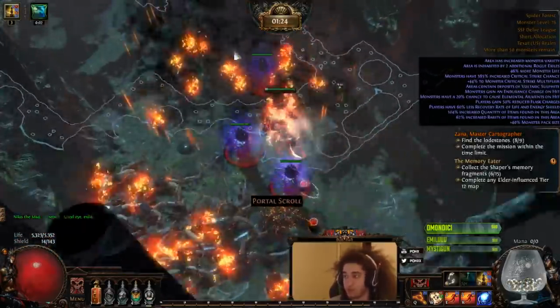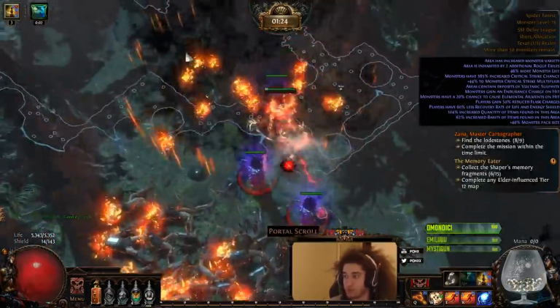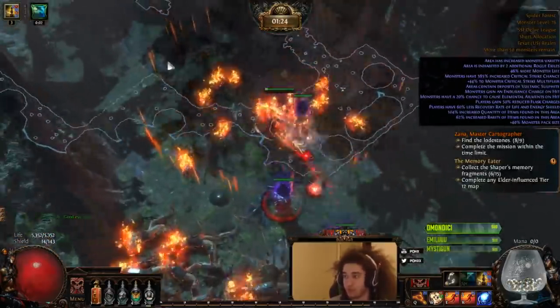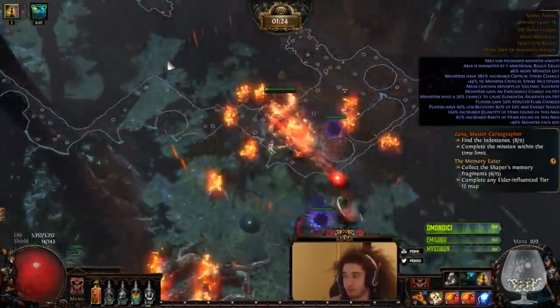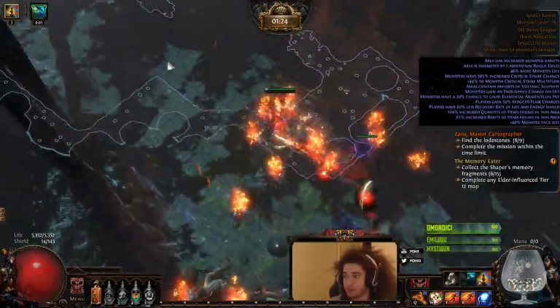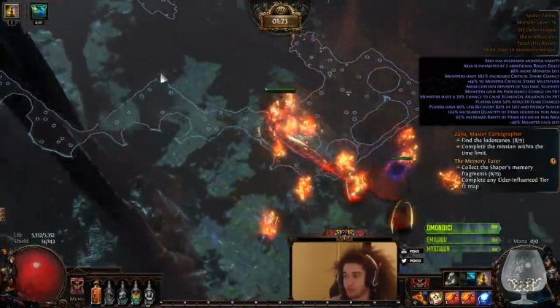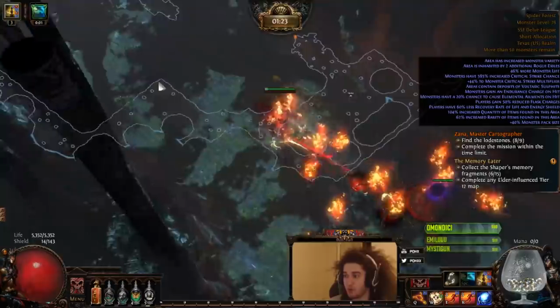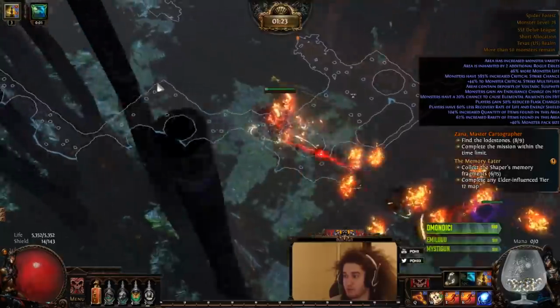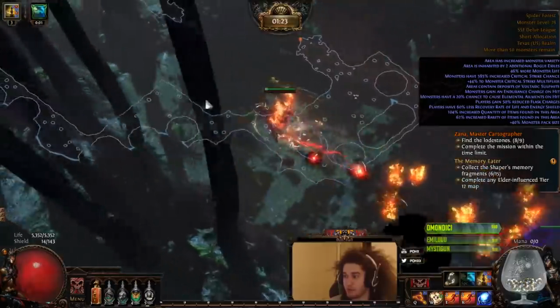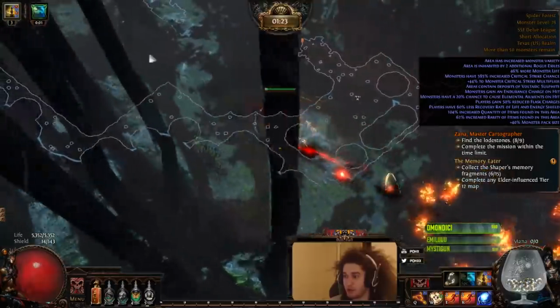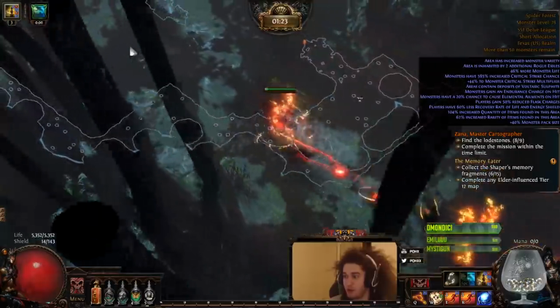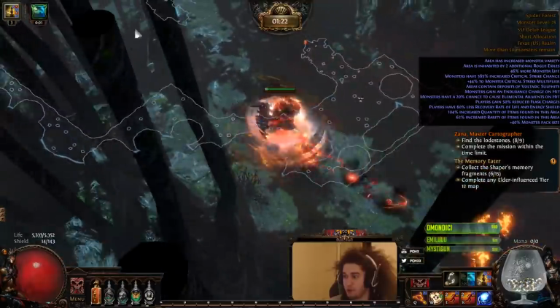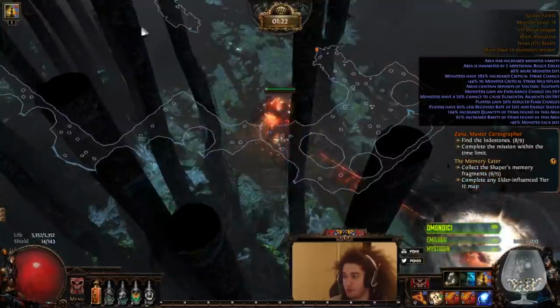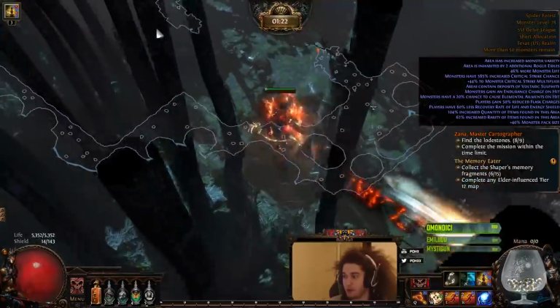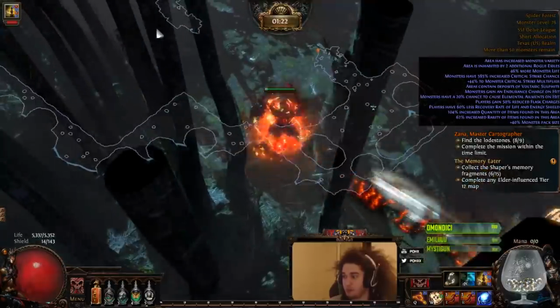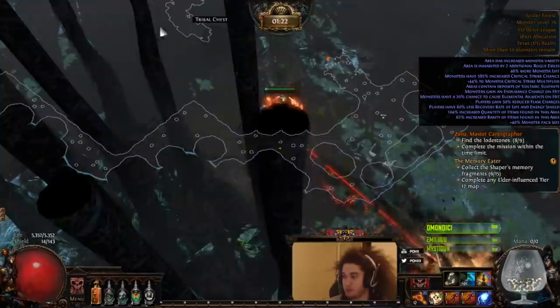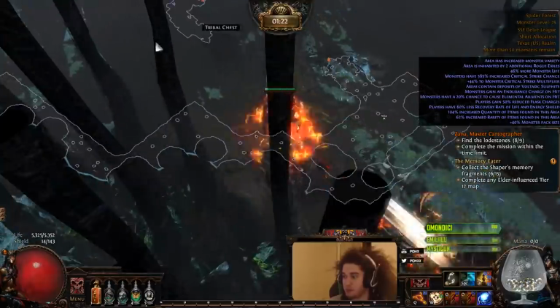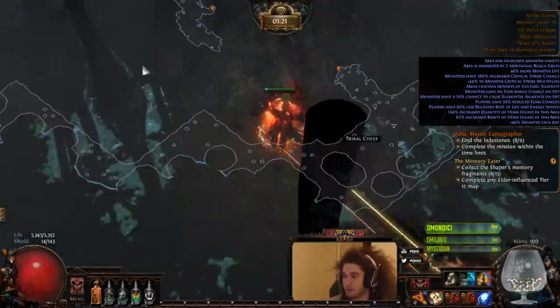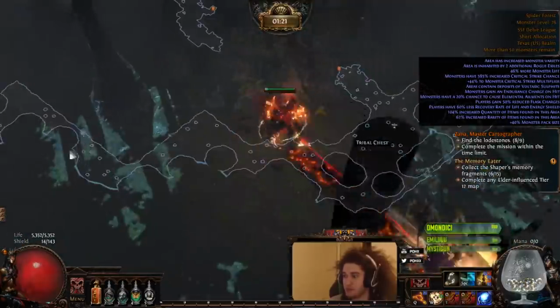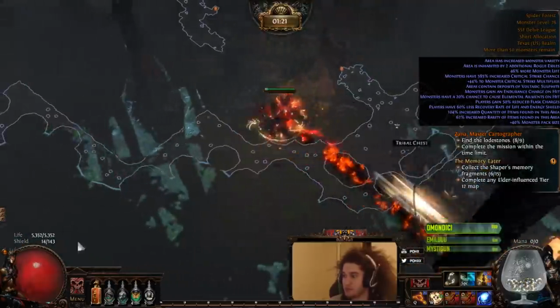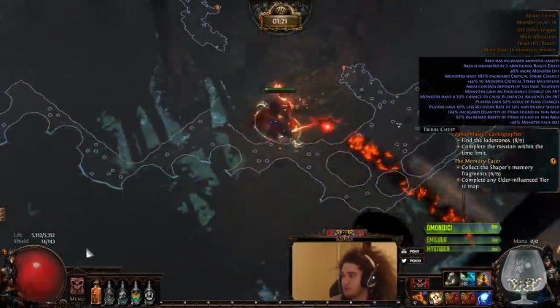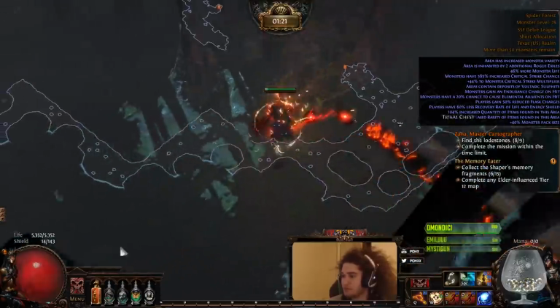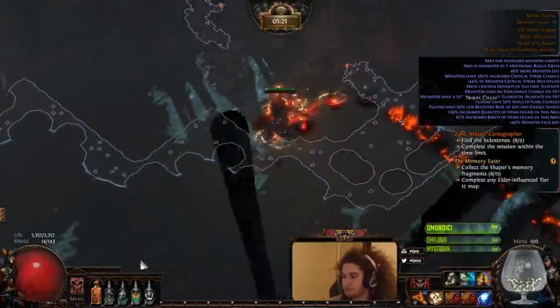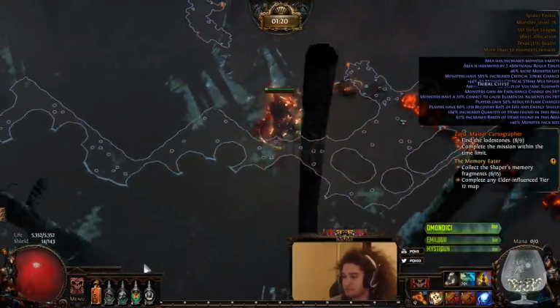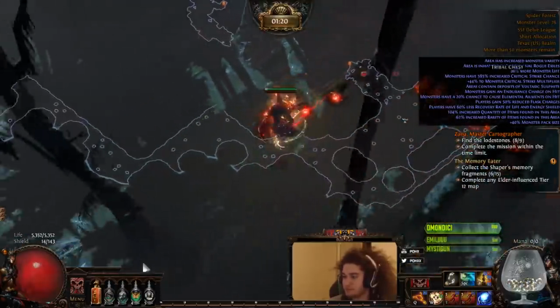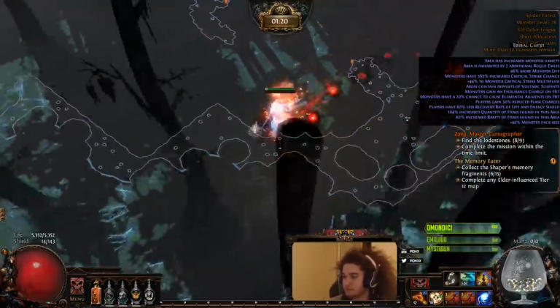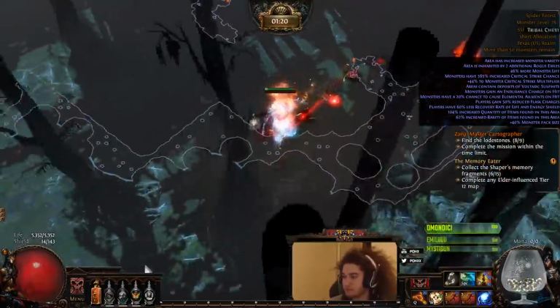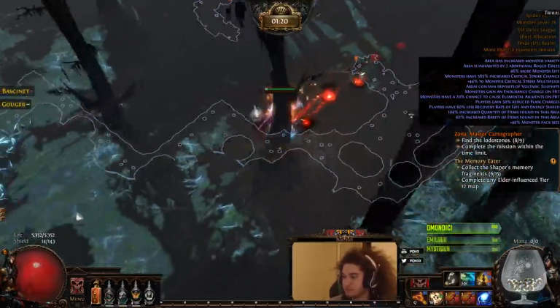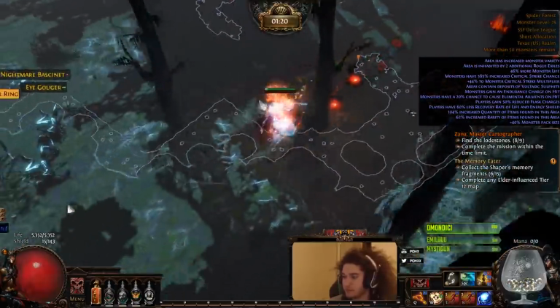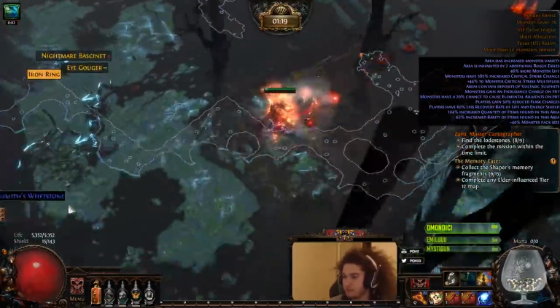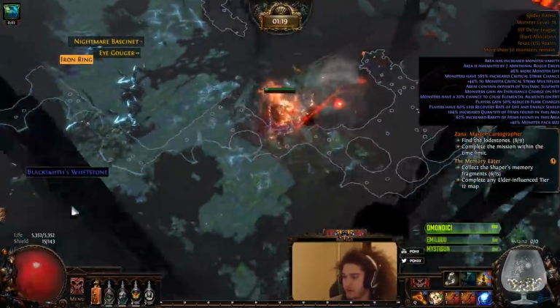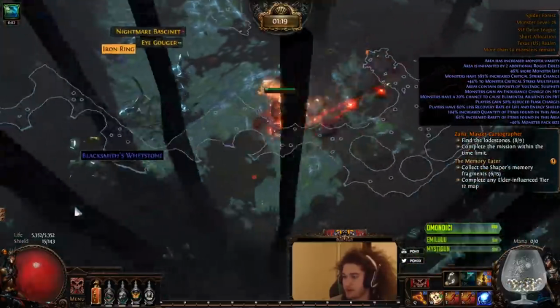You just literally place the totems and they go bunk, bunk, bunk, pulse, pulse, pulse. Very nice.